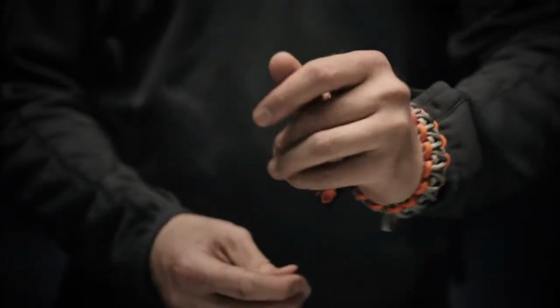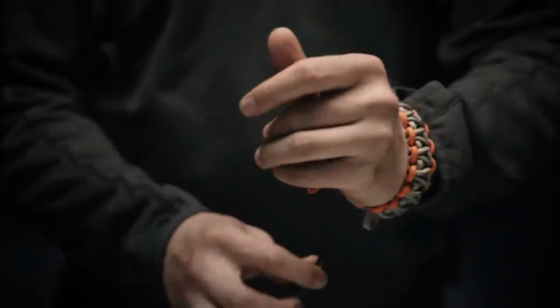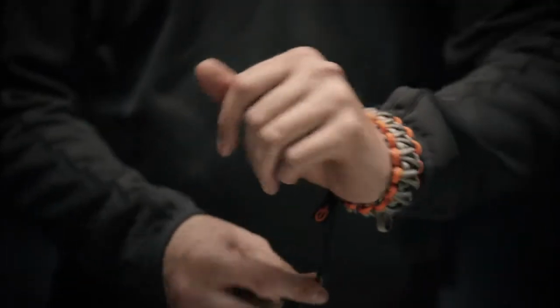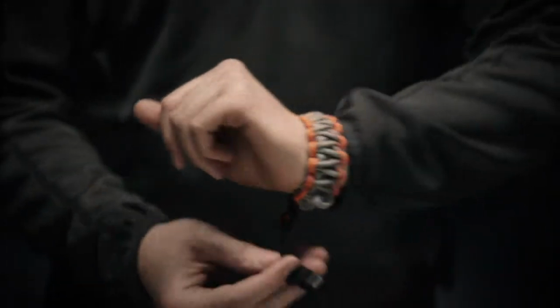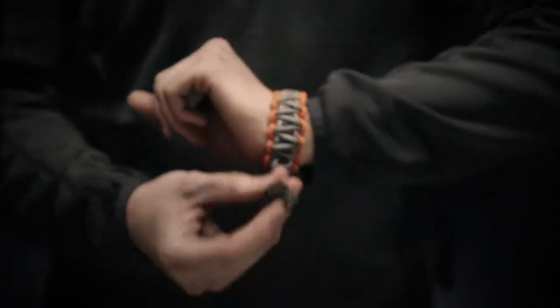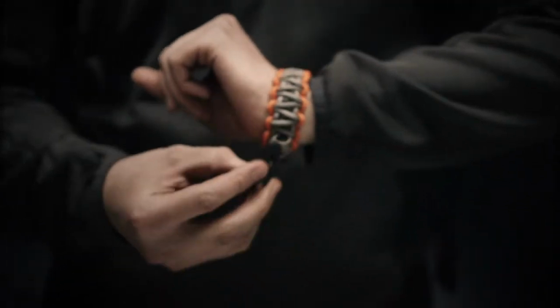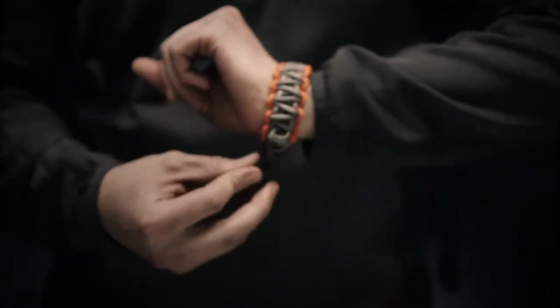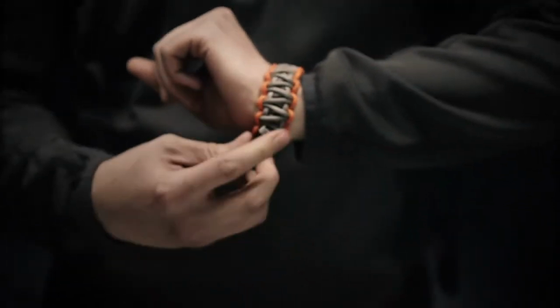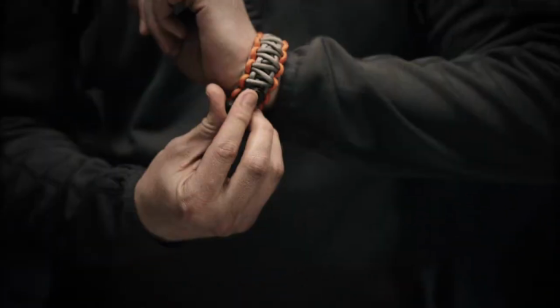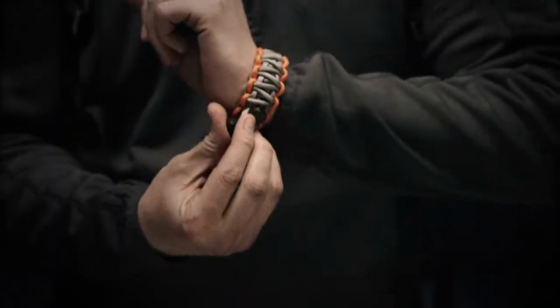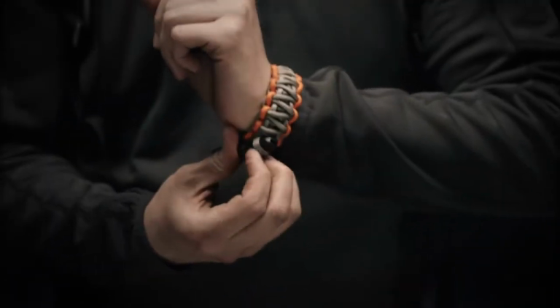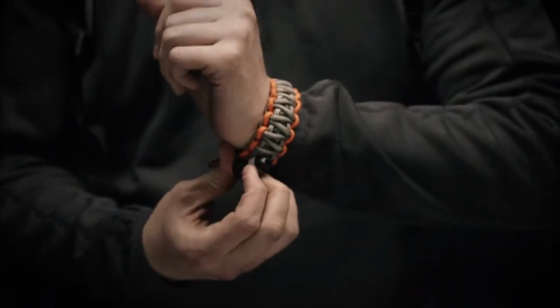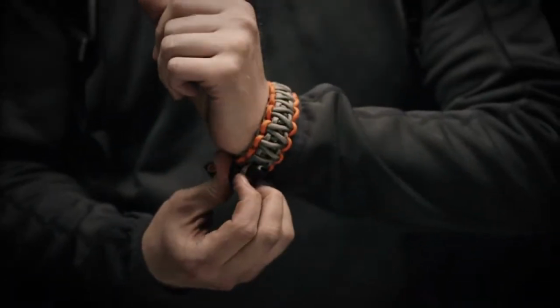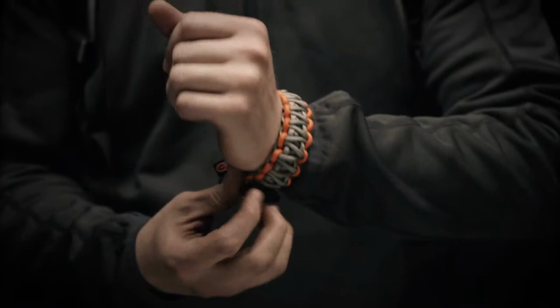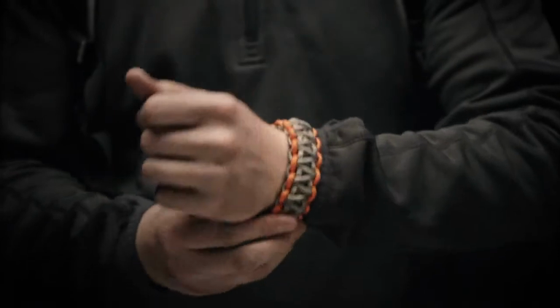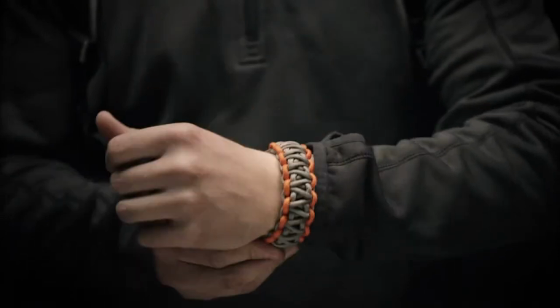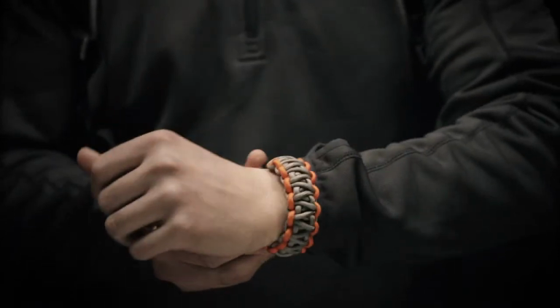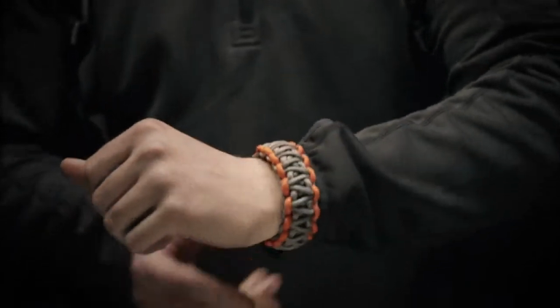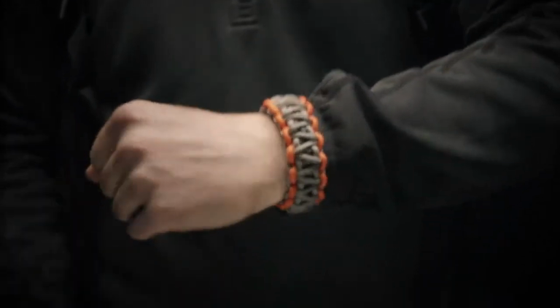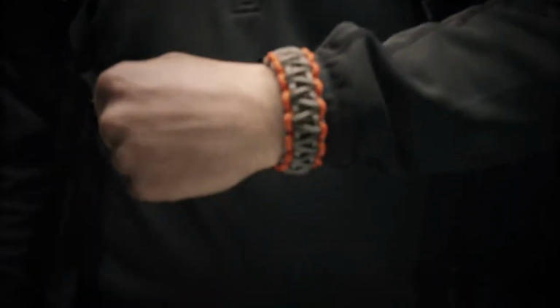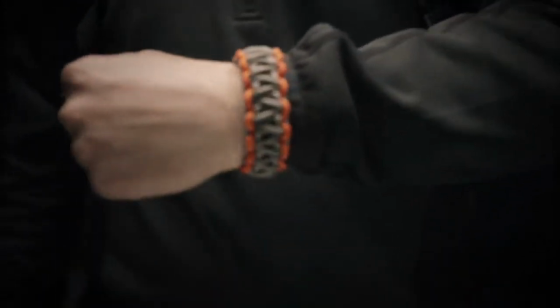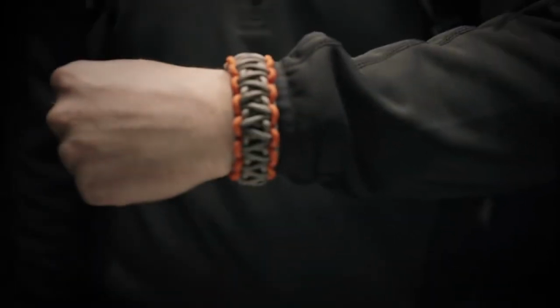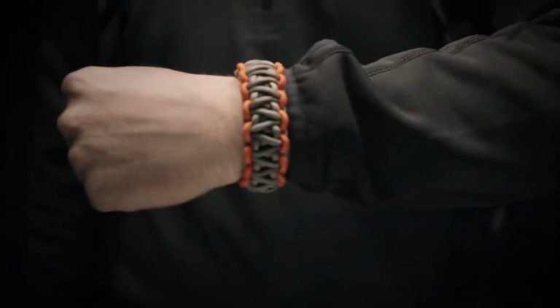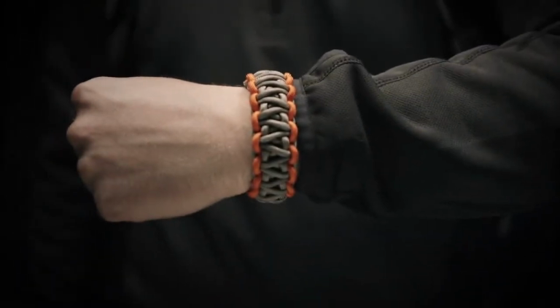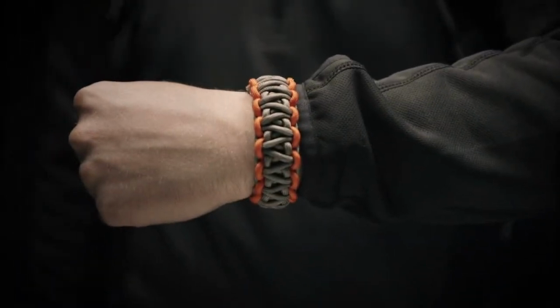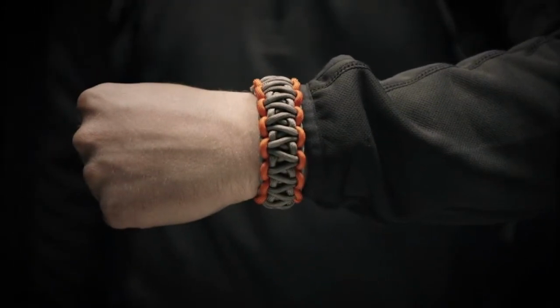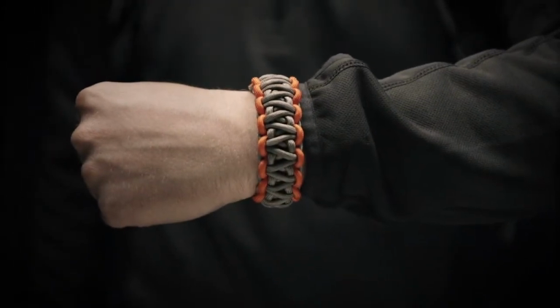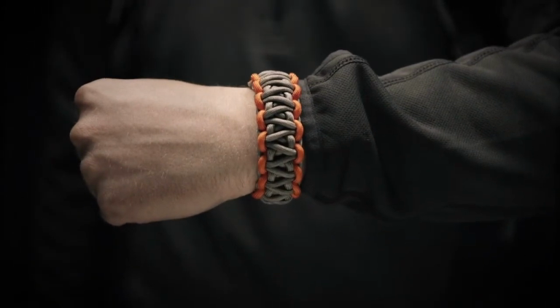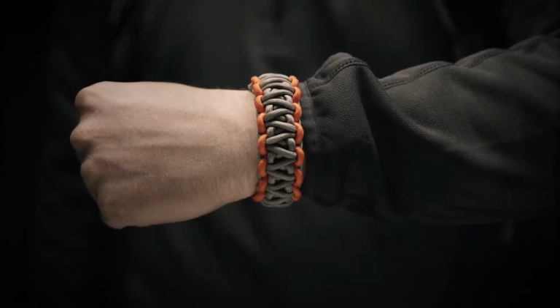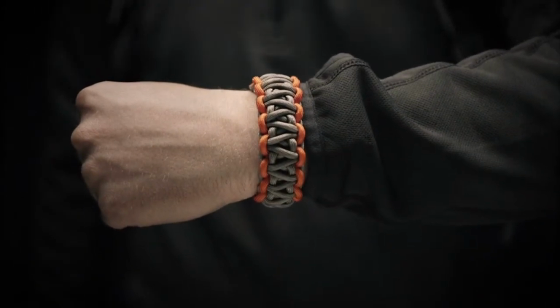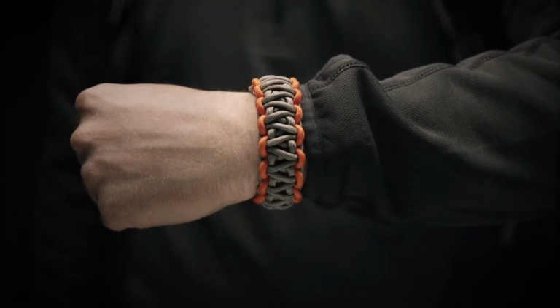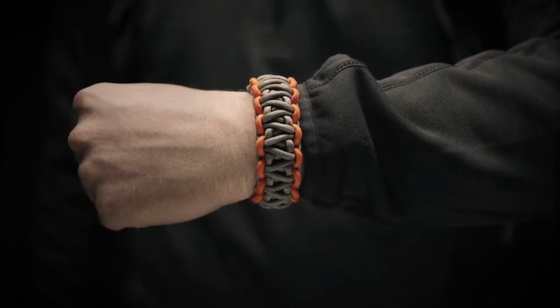It's easily adjustable with just one hand, and there's a strap to keep the whistle tucked in tight. This is the Bear Grylls Survival Bracelet.